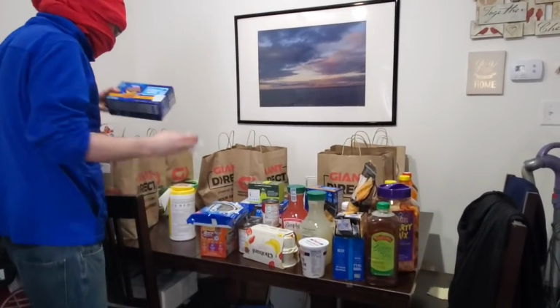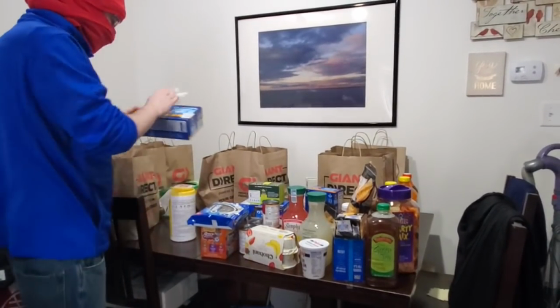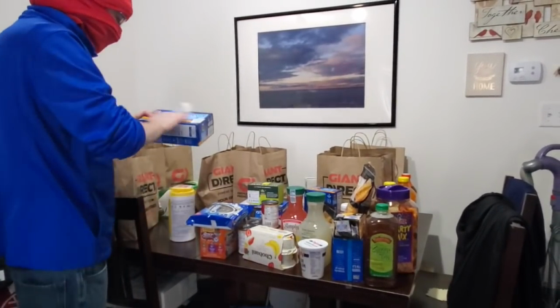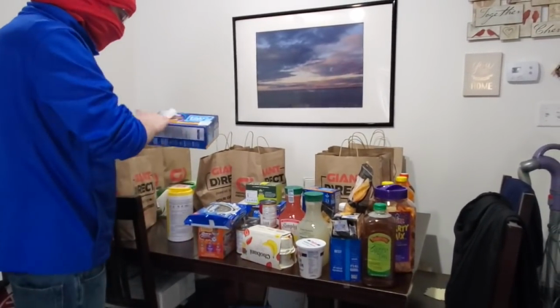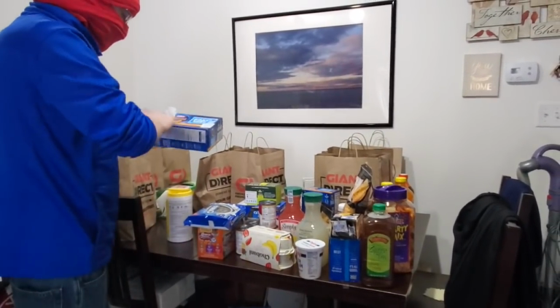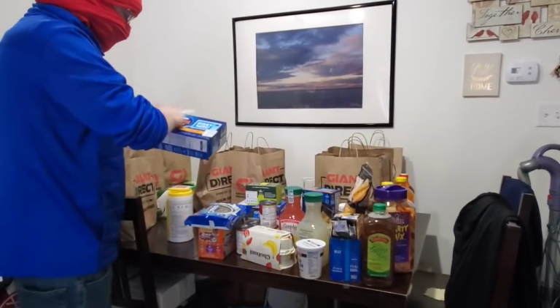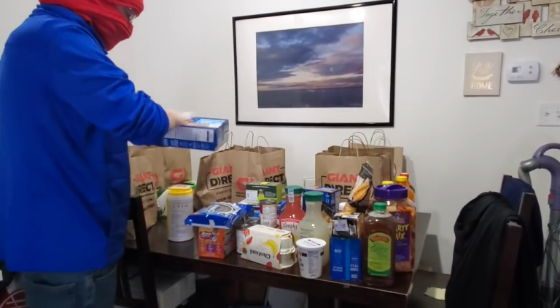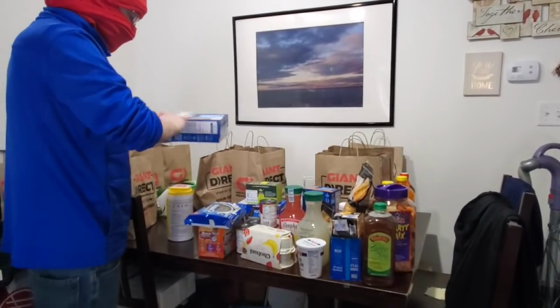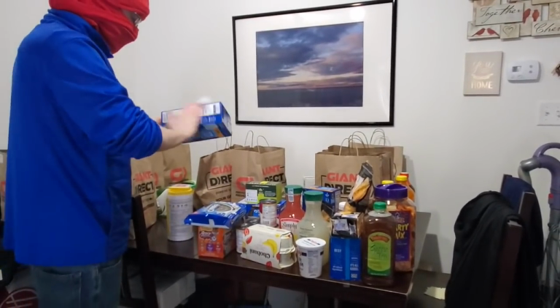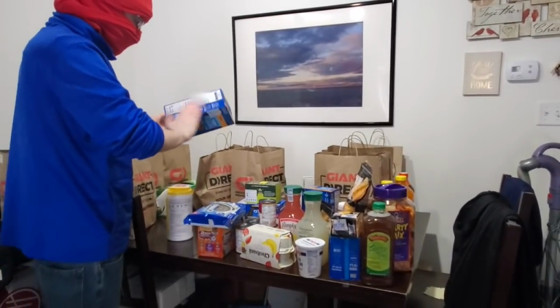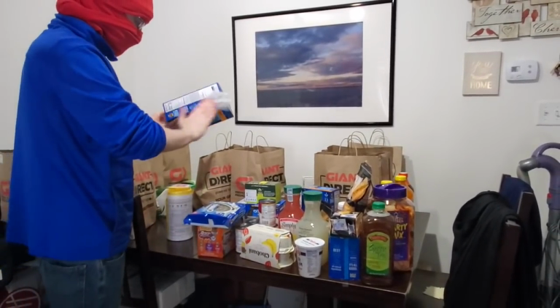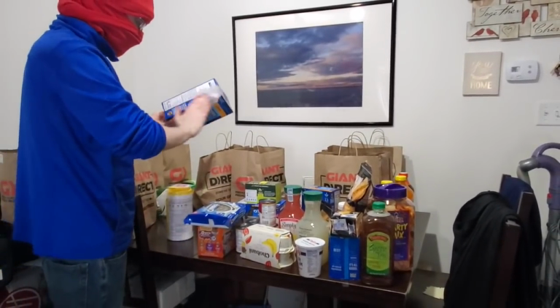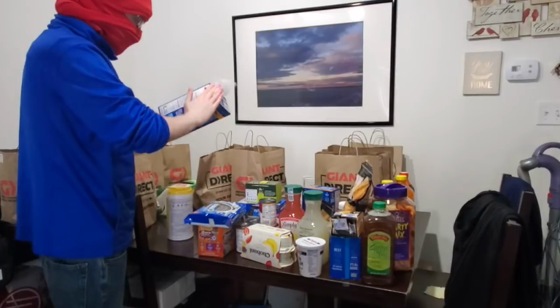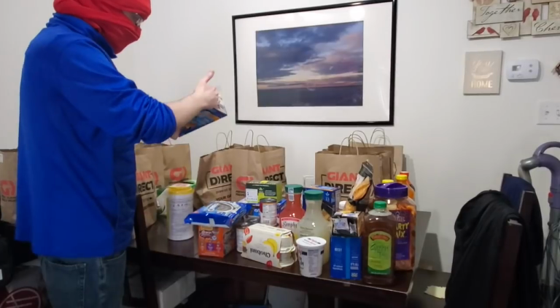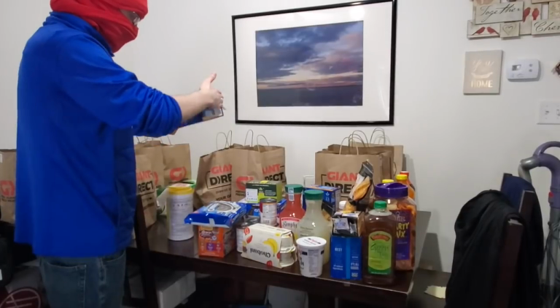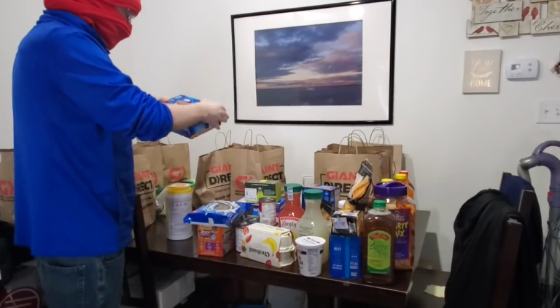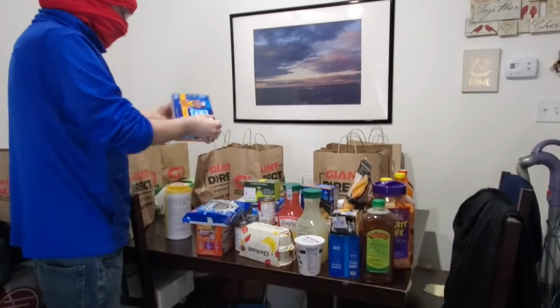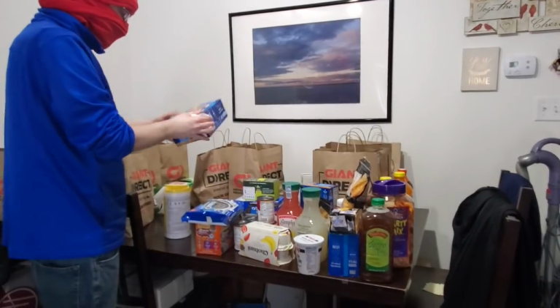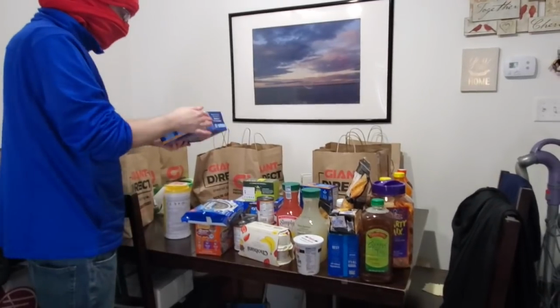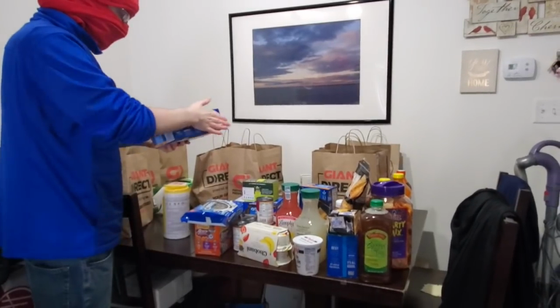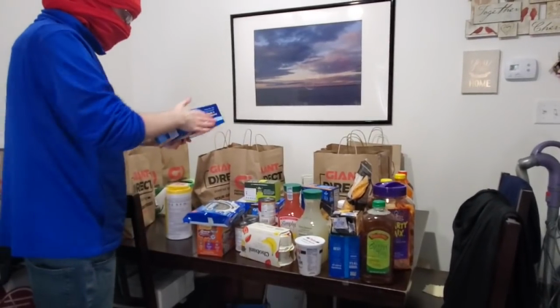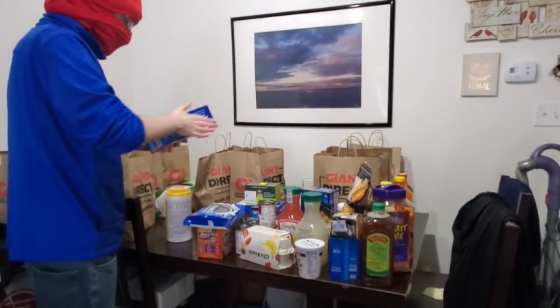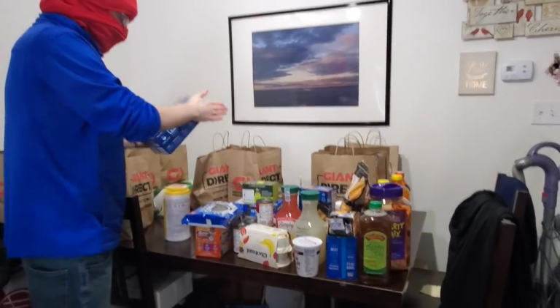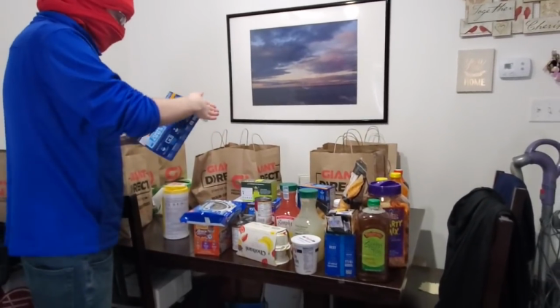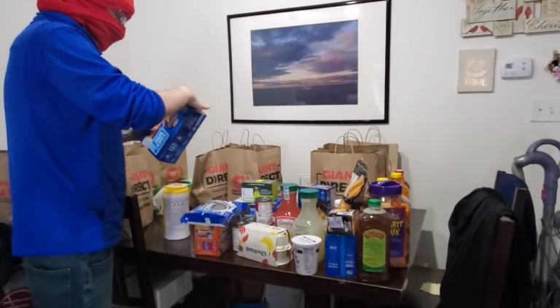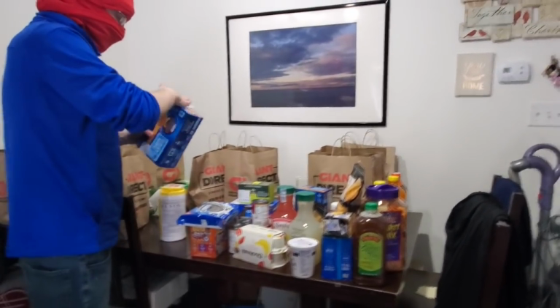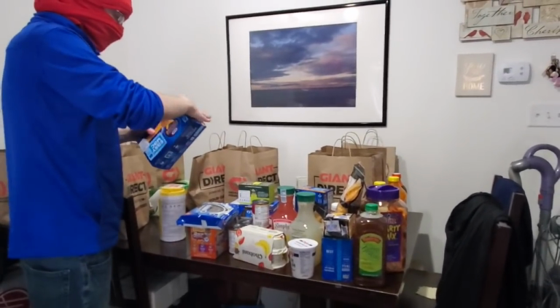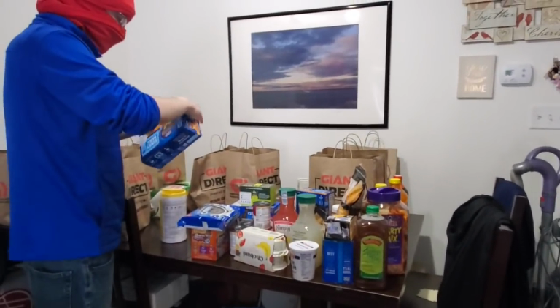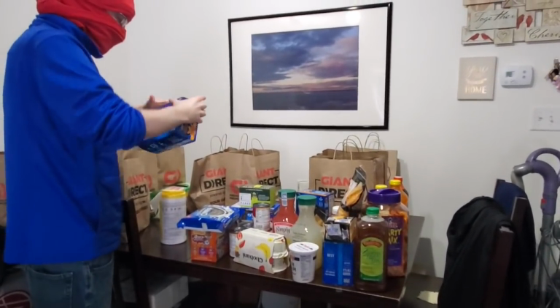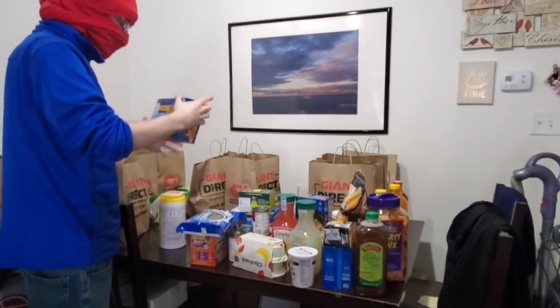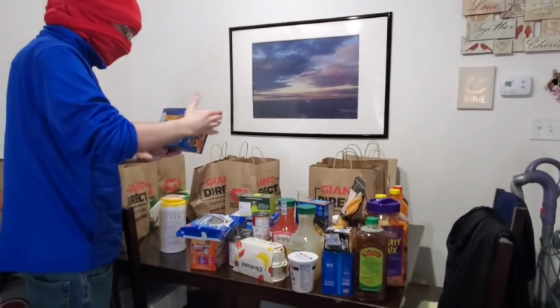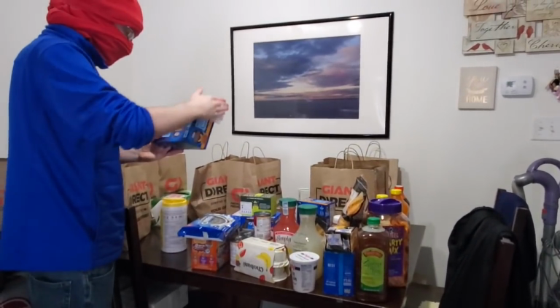Just so you guys know, our cats knock stuff off tables all the time, and they also had my cardboard.